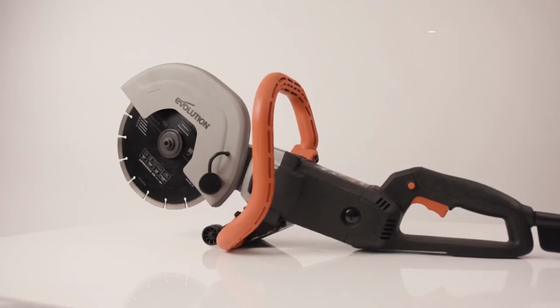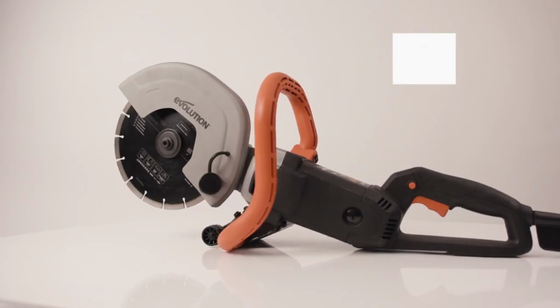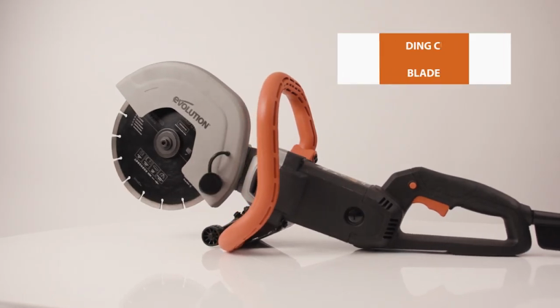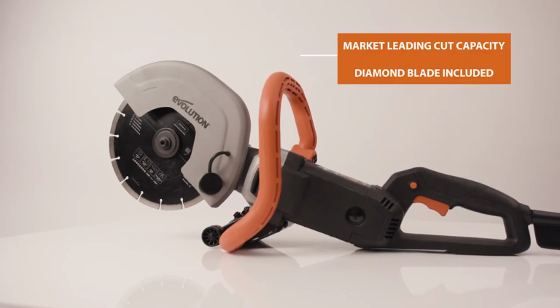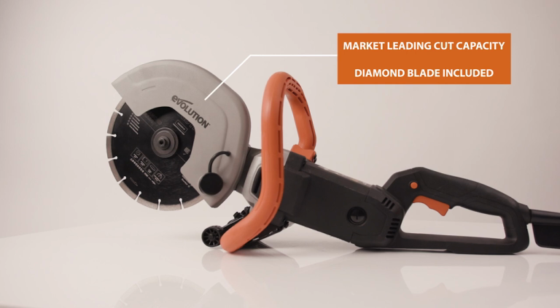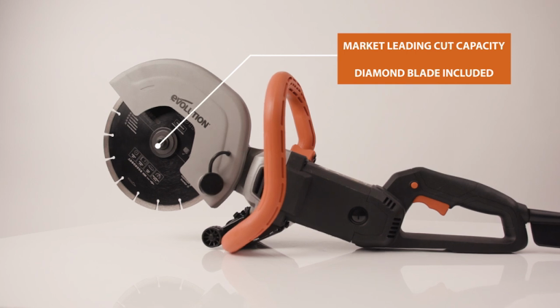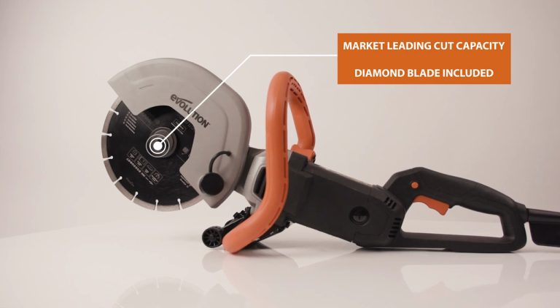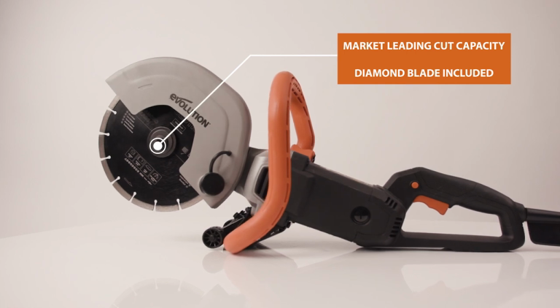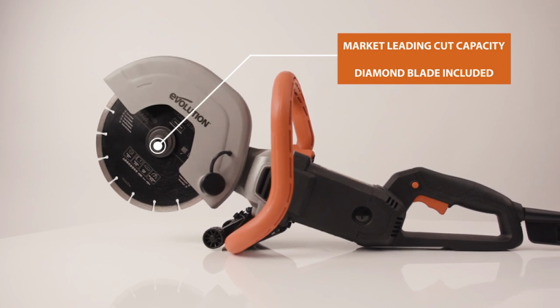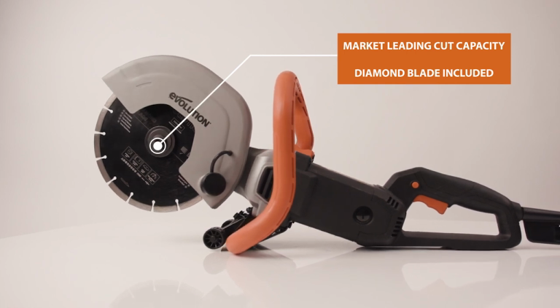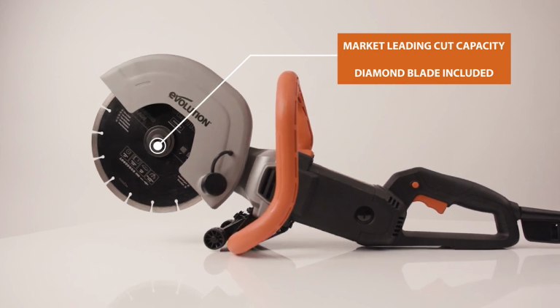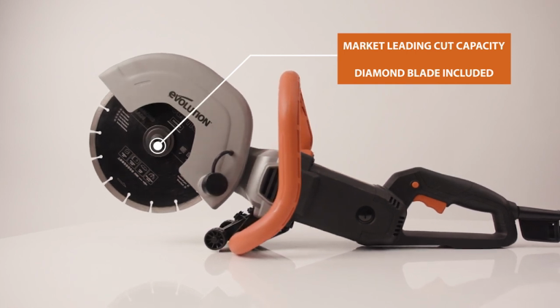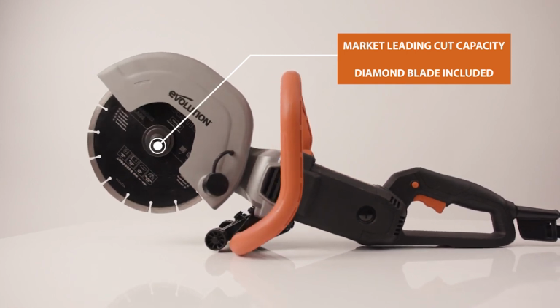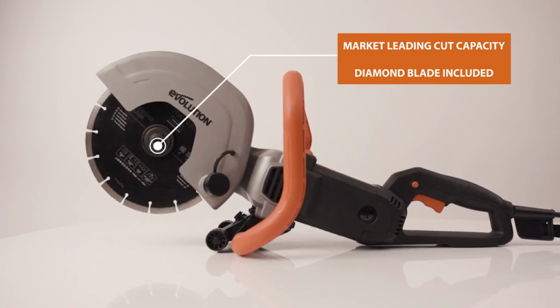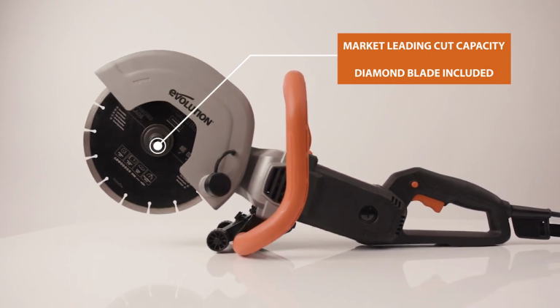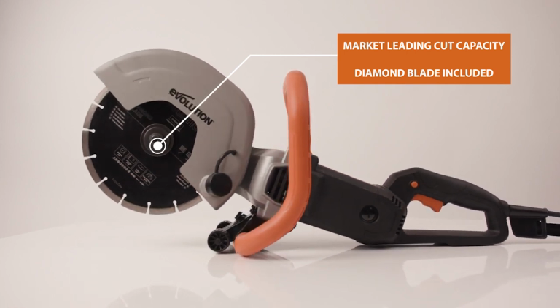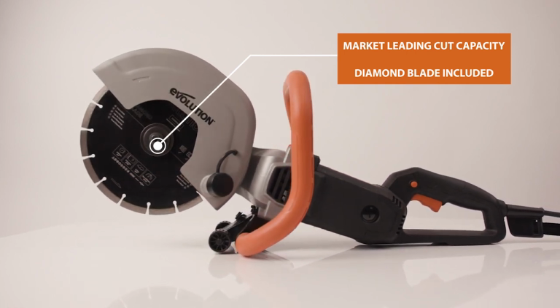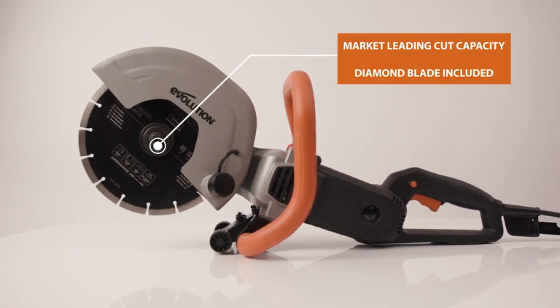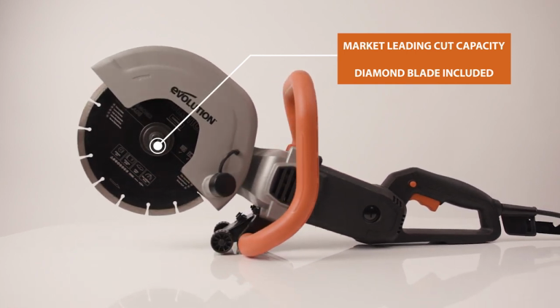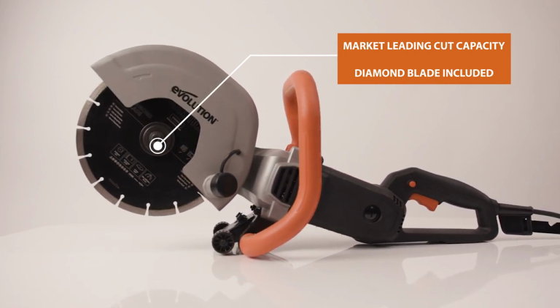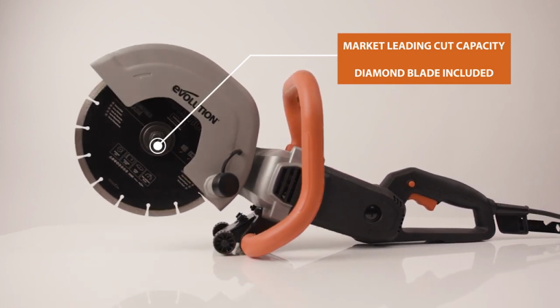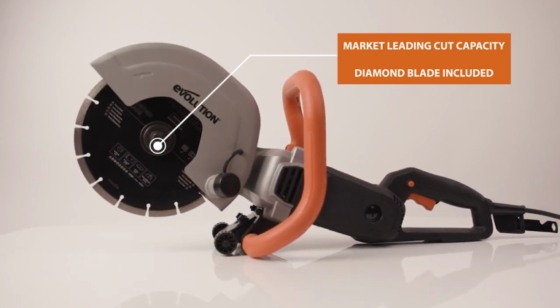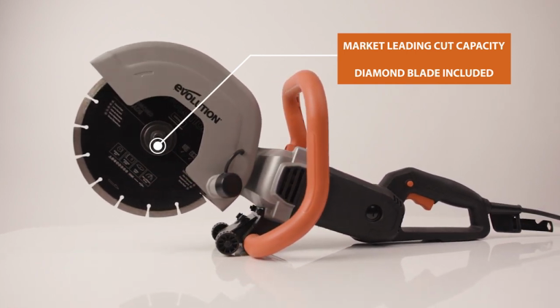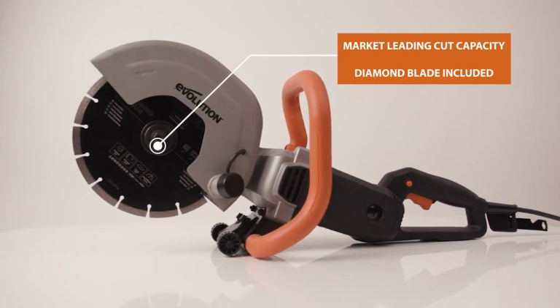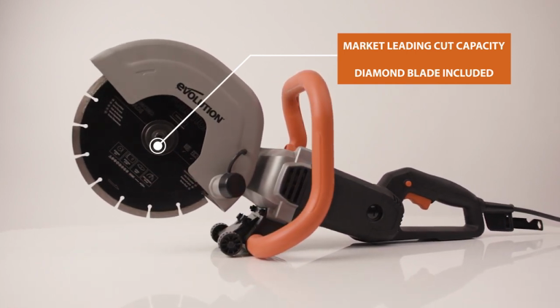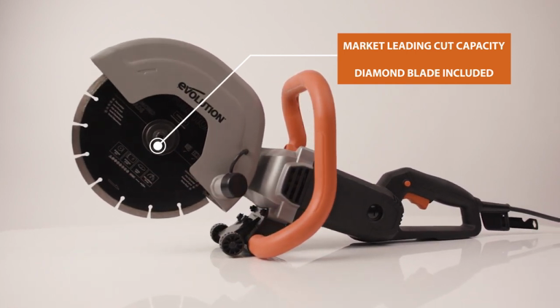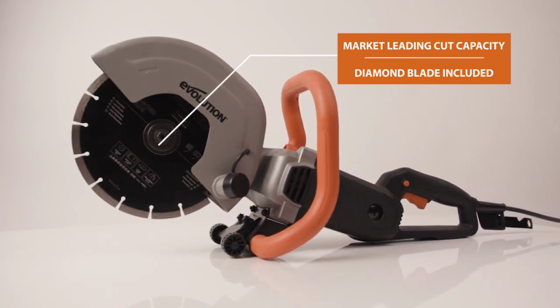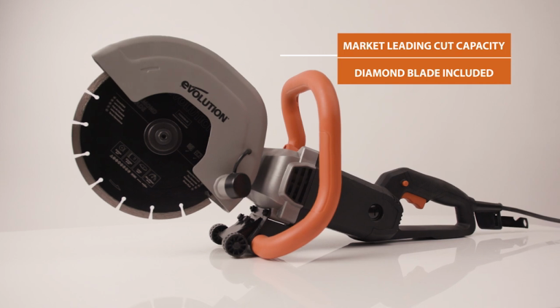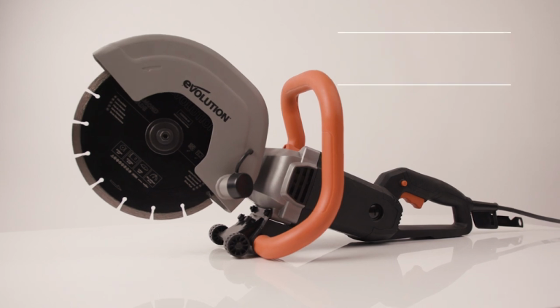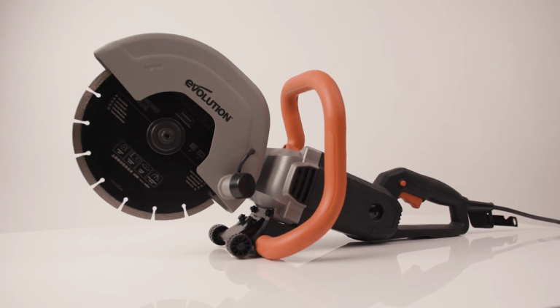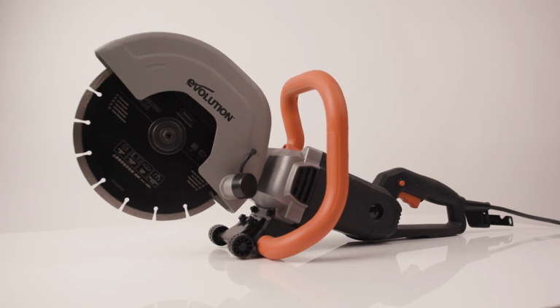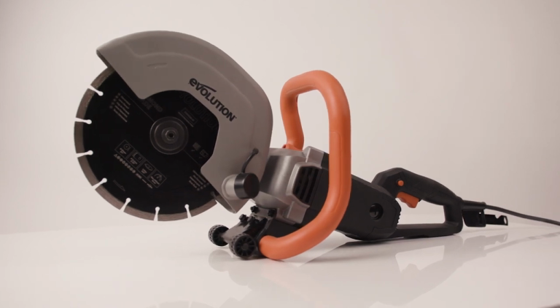Supplied with the tool, there is a general purpose diamond blade. It has been designed with a high concentration of diamonds in the tips.